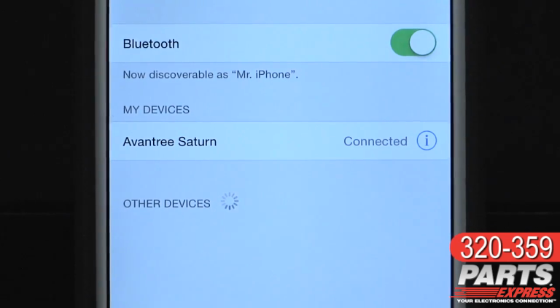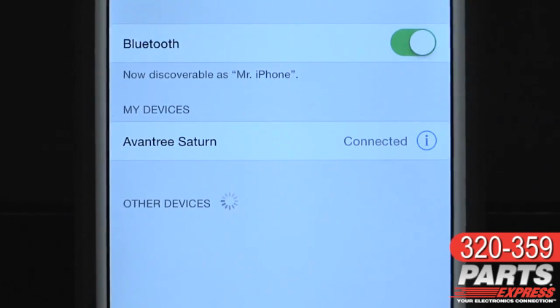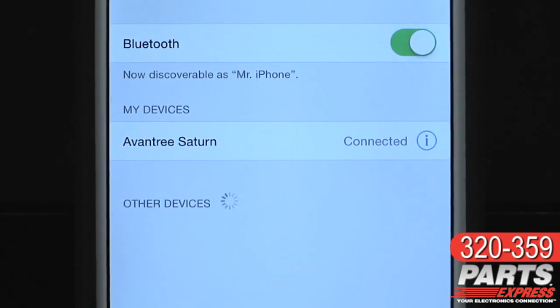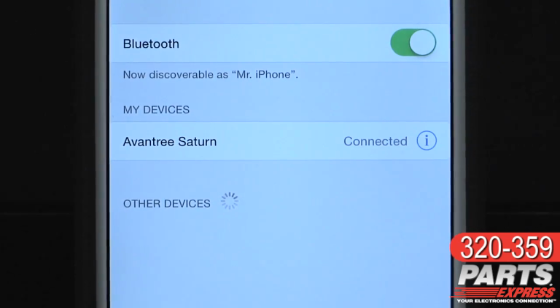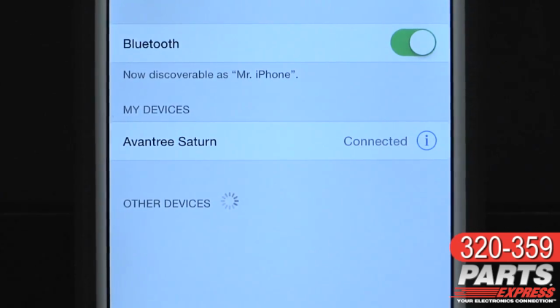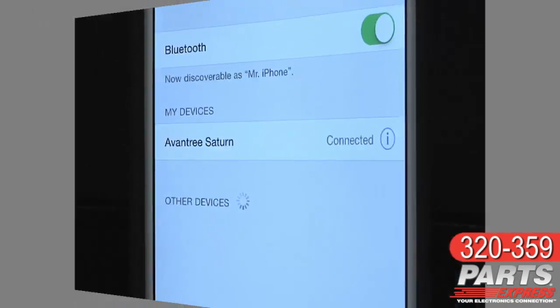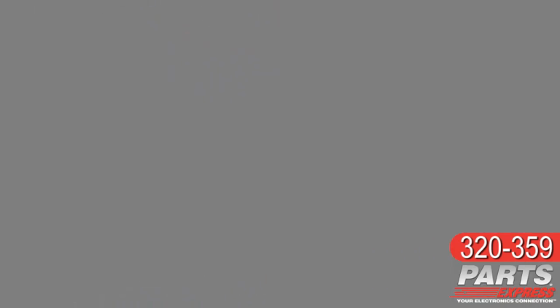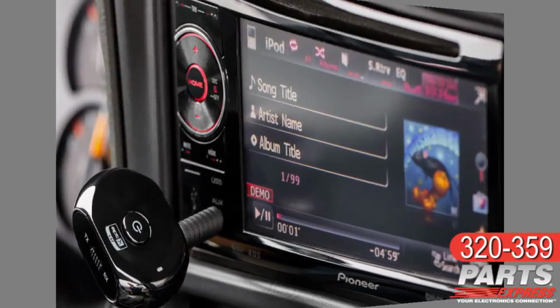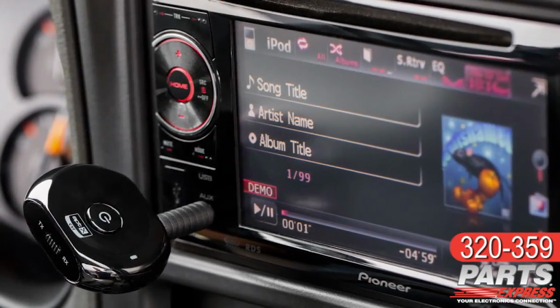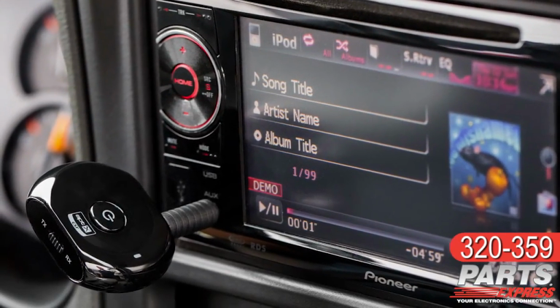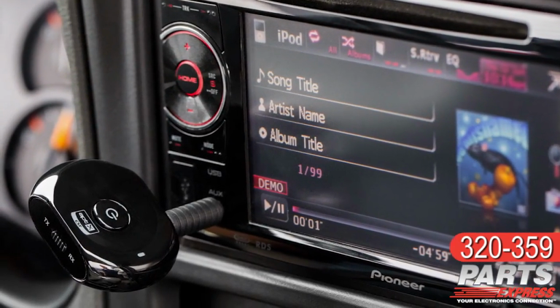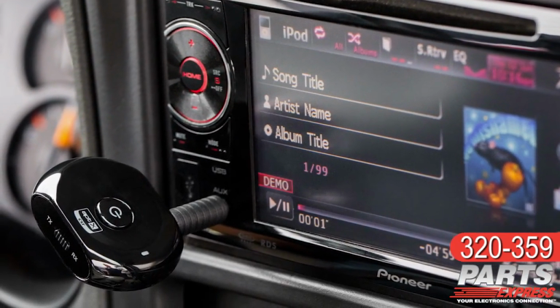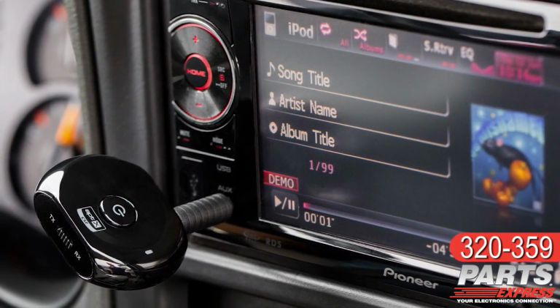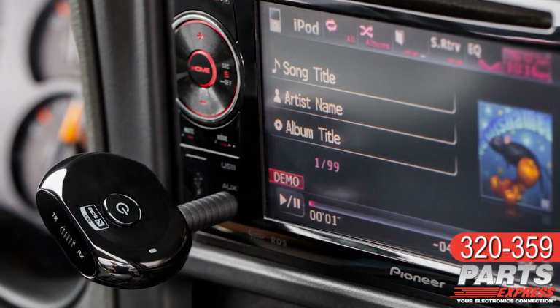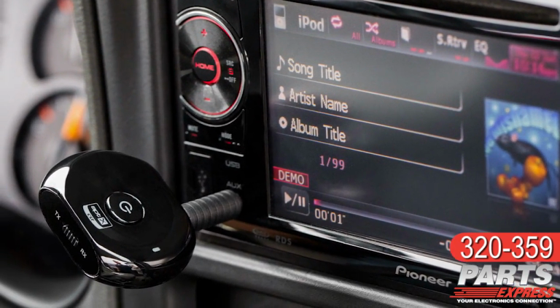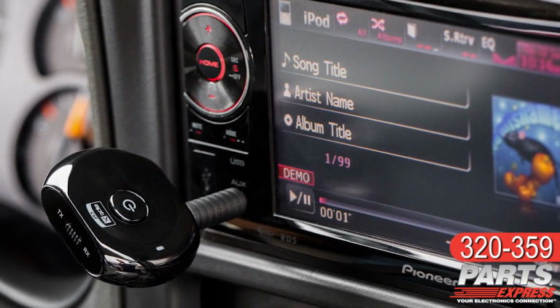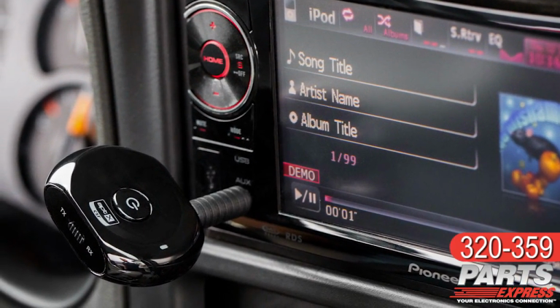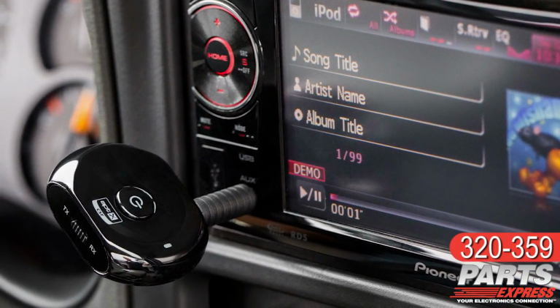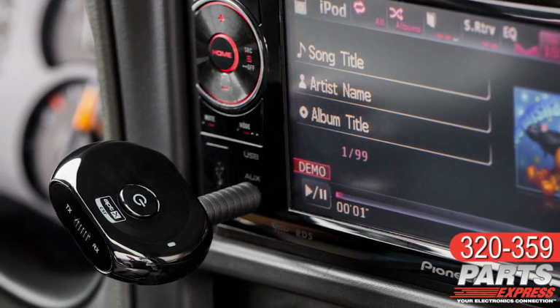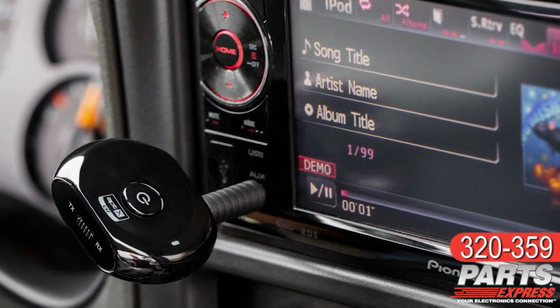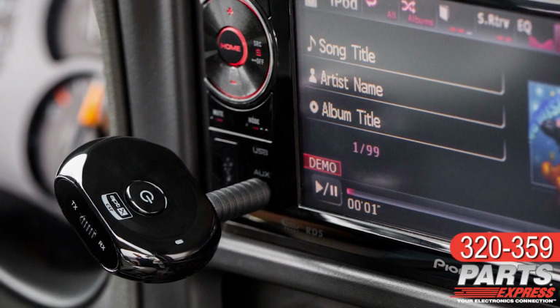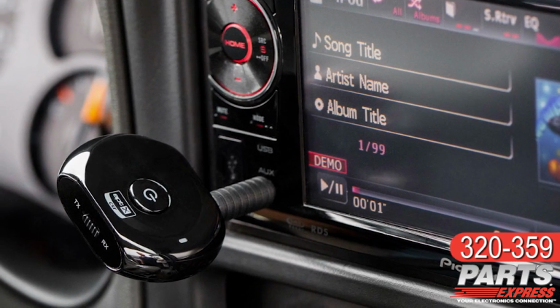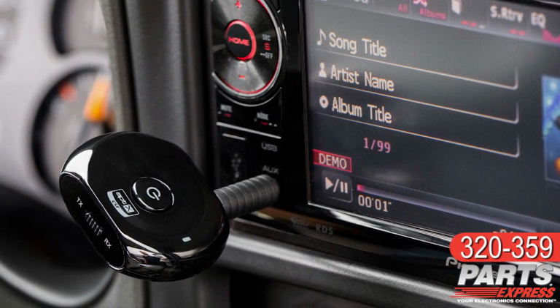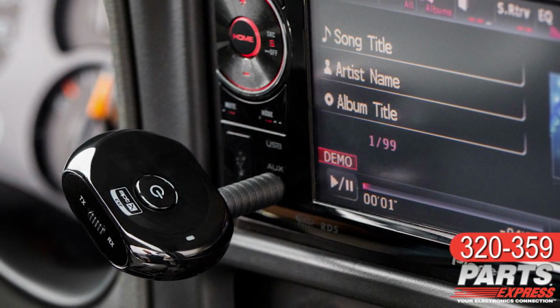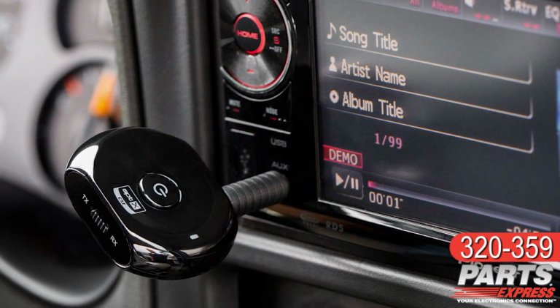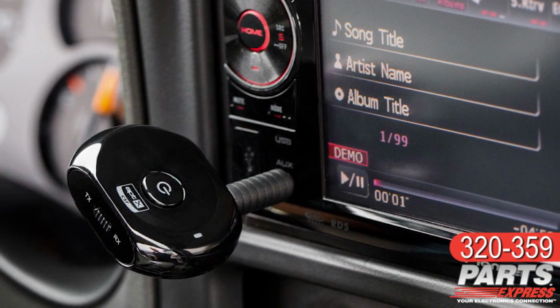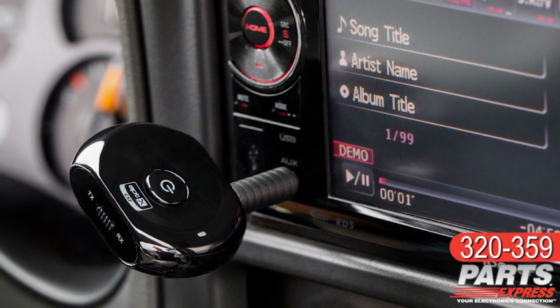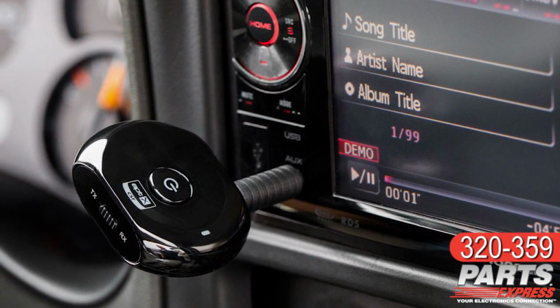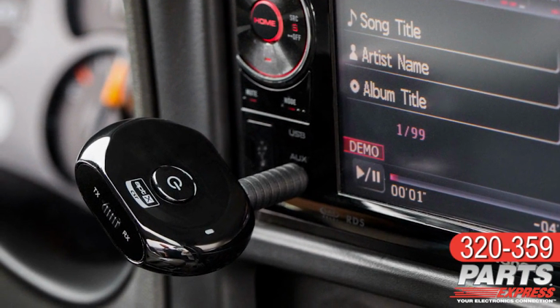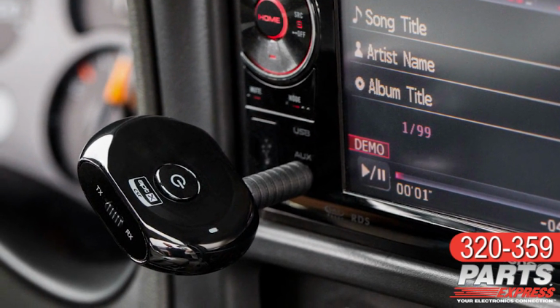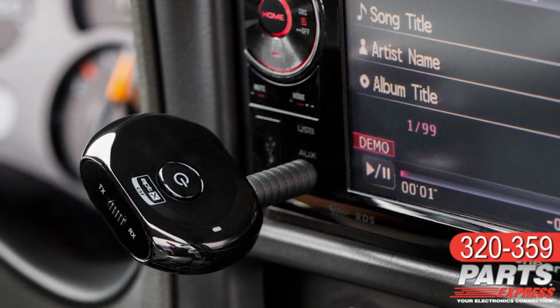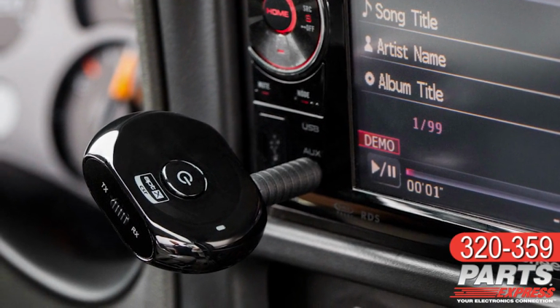If you have an analog auxiliary input on your car or even your home stereo, you can add instant Bluetooth capability with the Saturn.